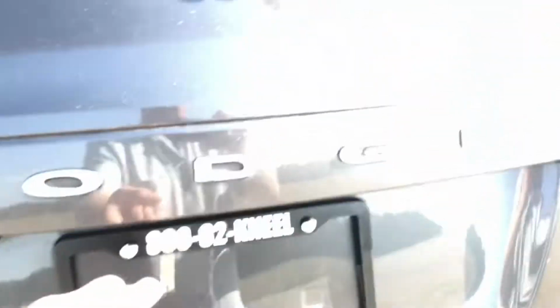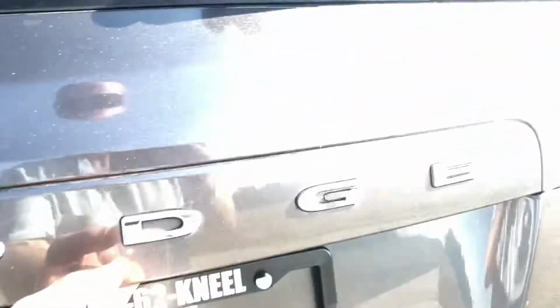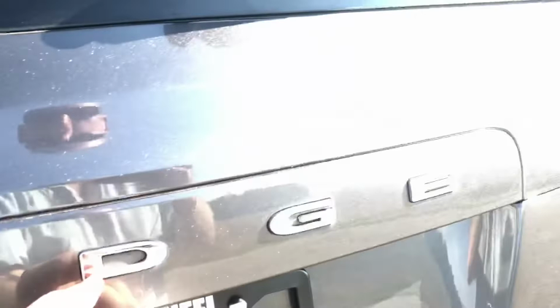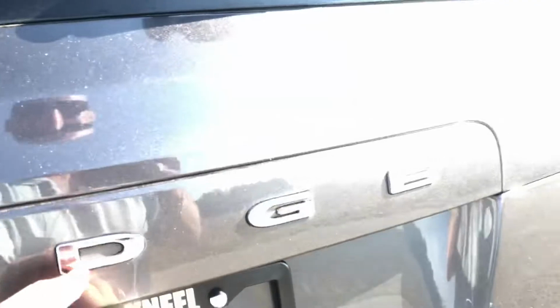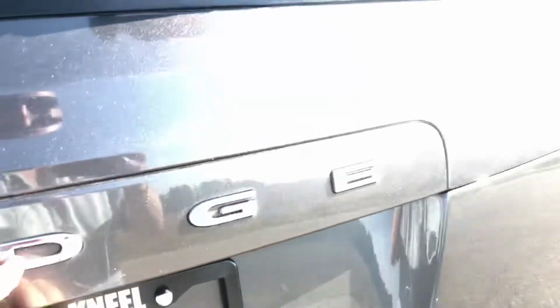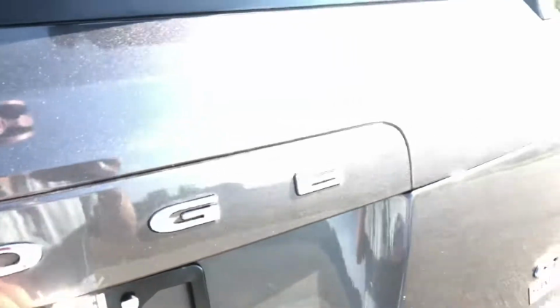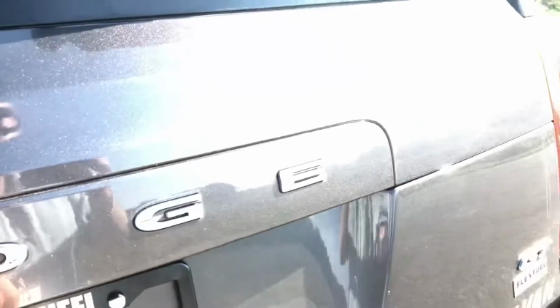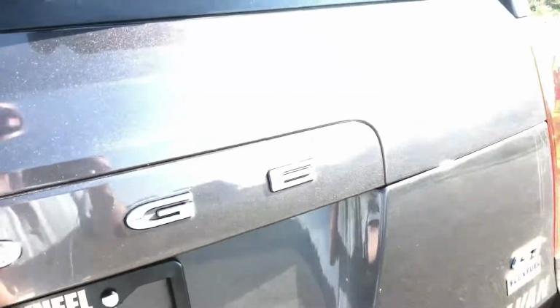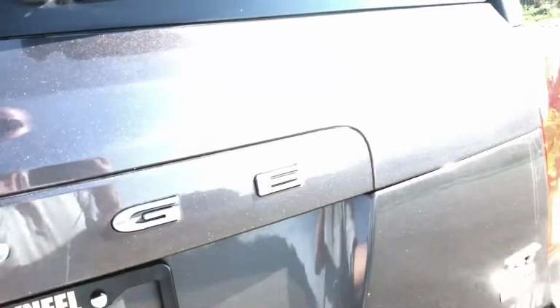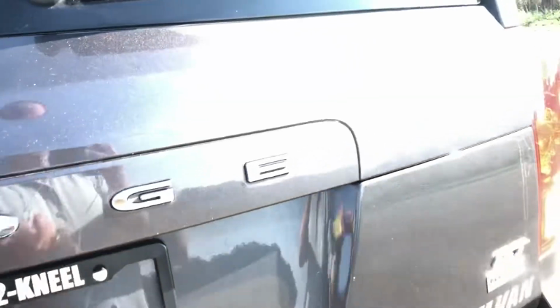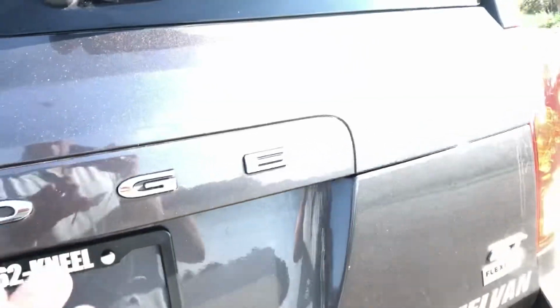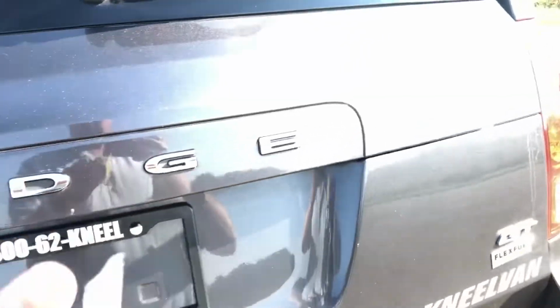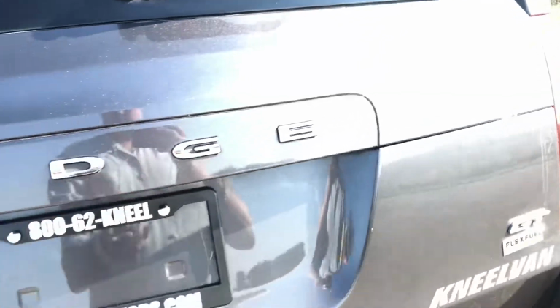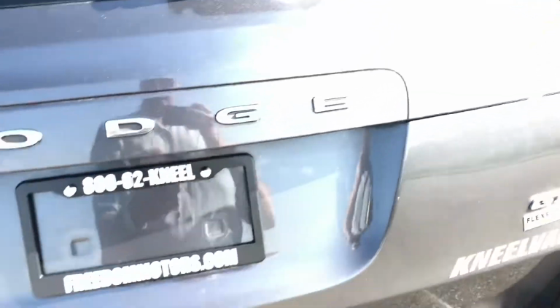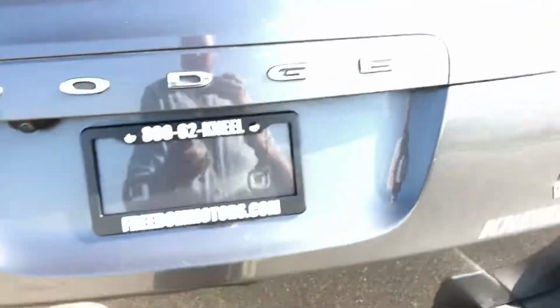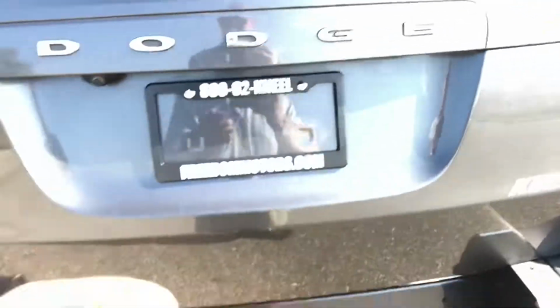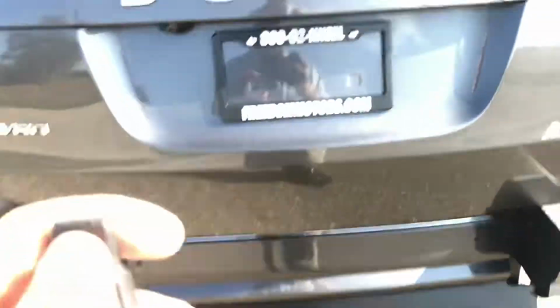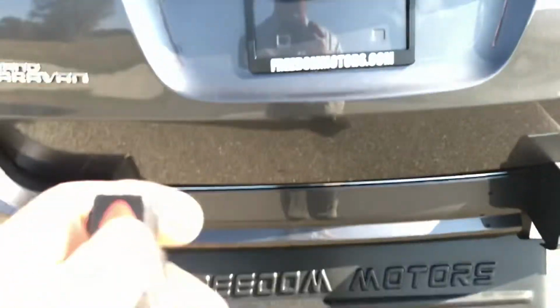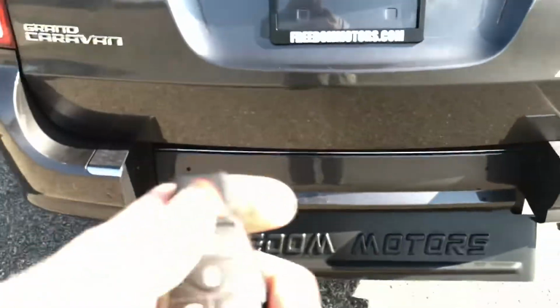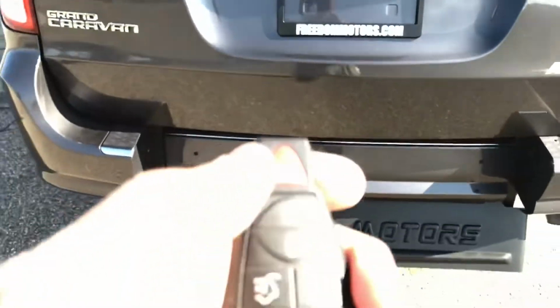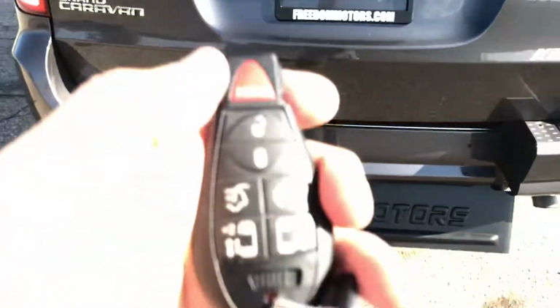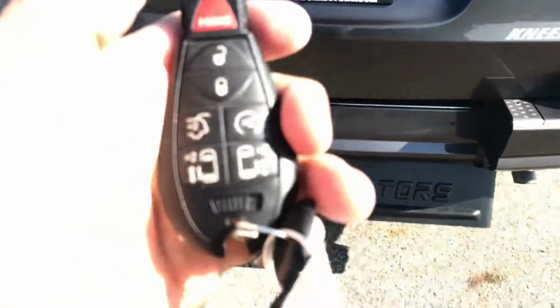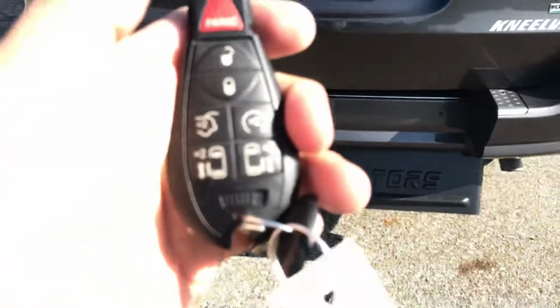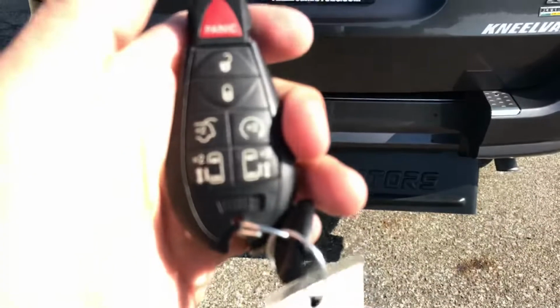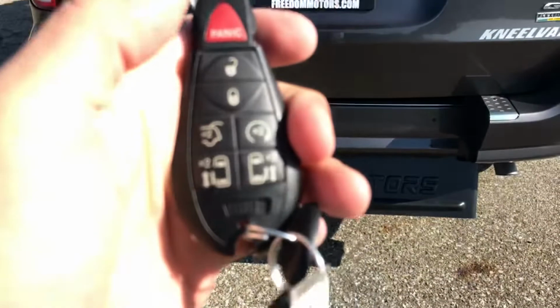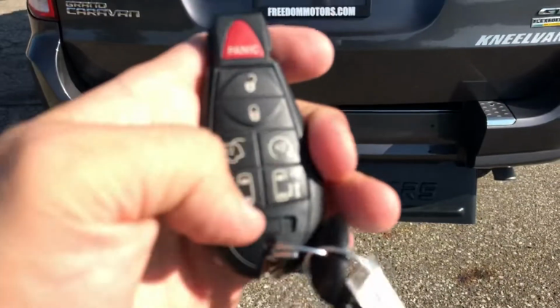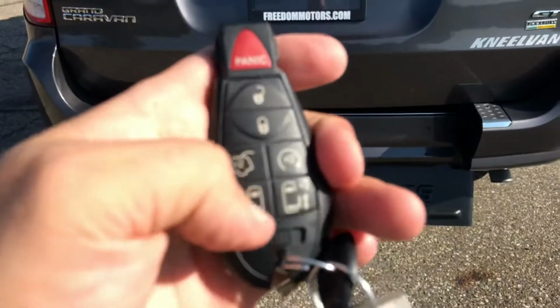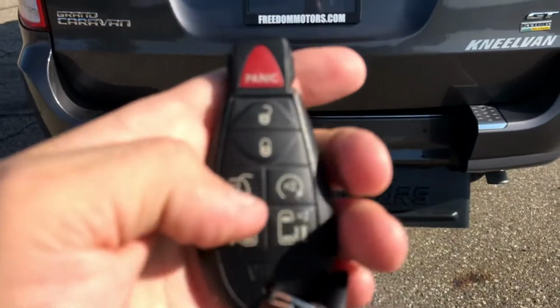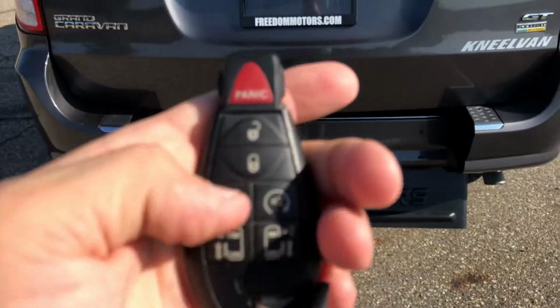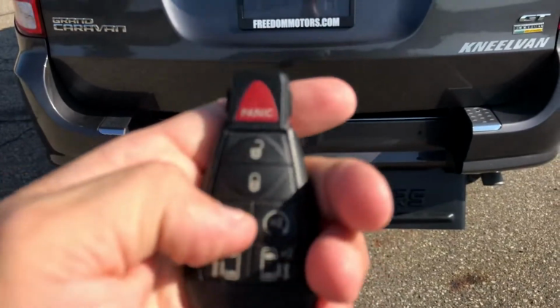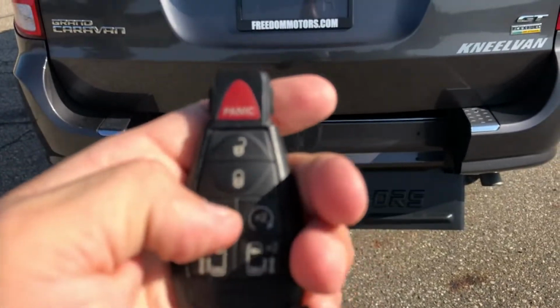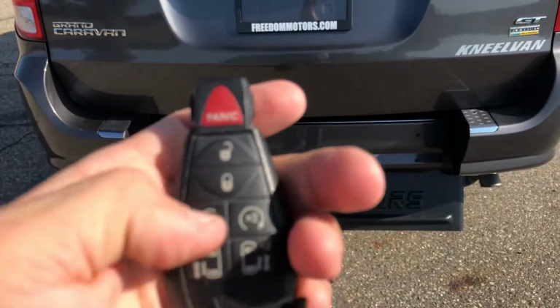It also features a backup camera, power hatch, remote start — all the bells and whistles.